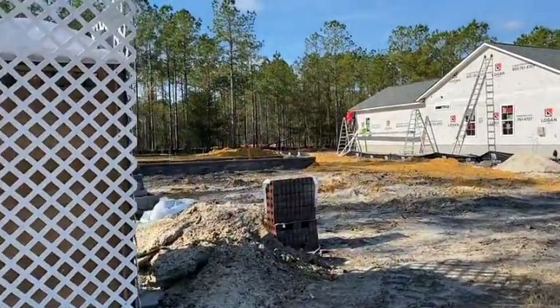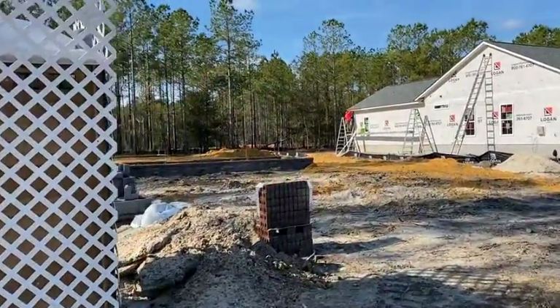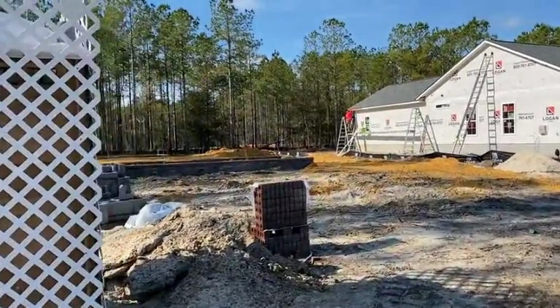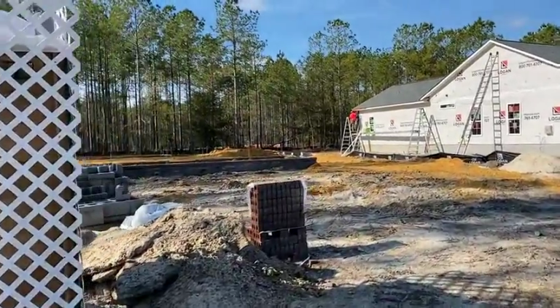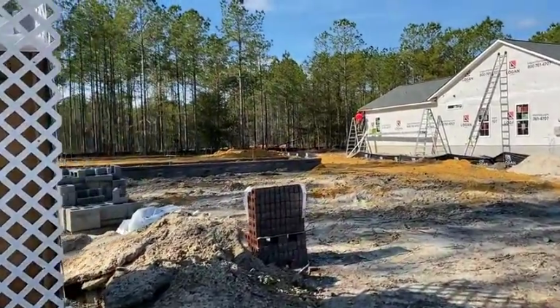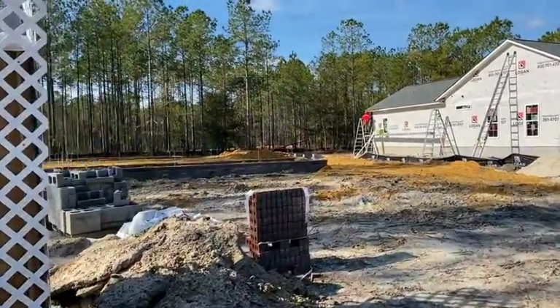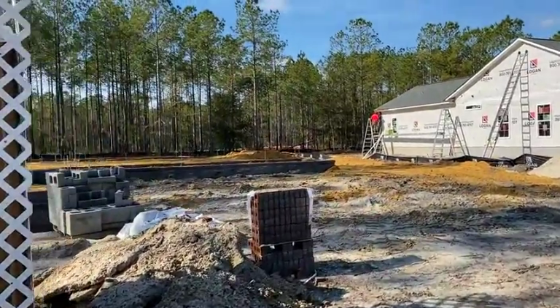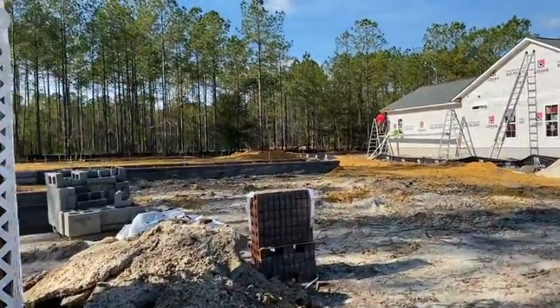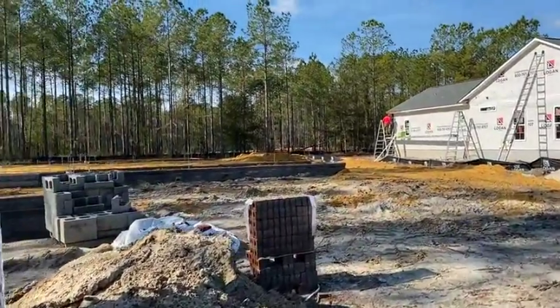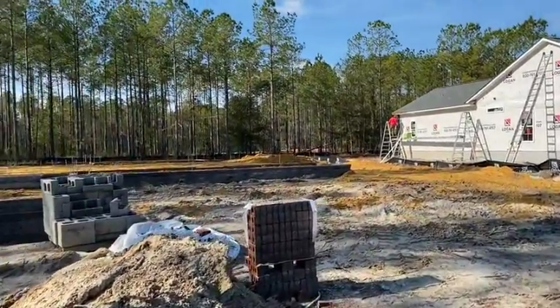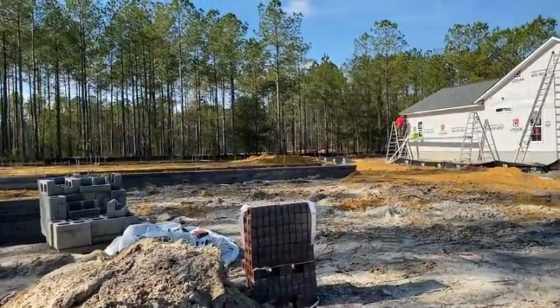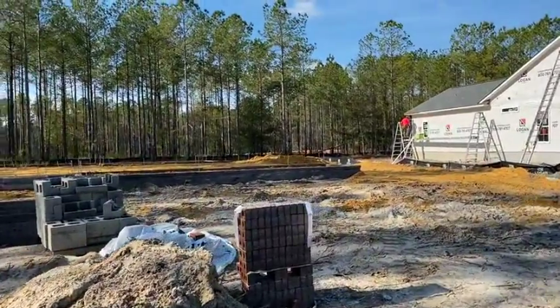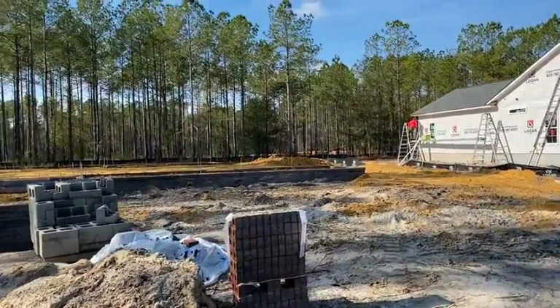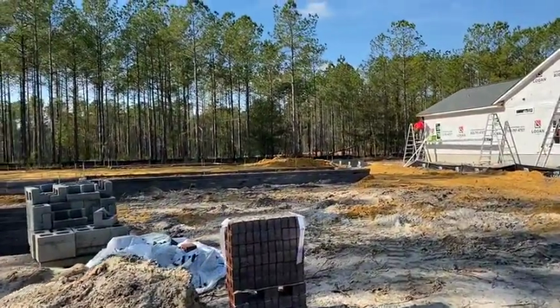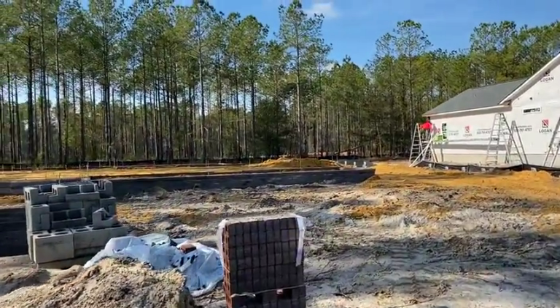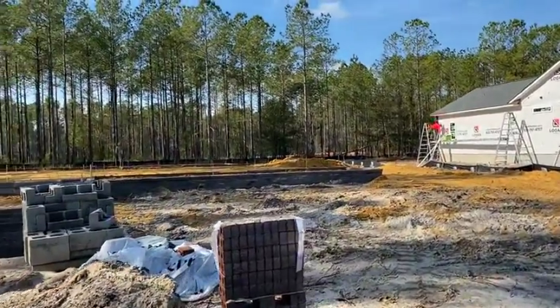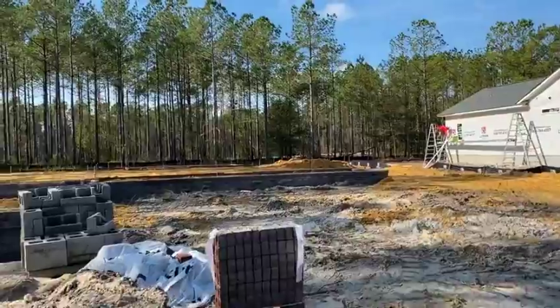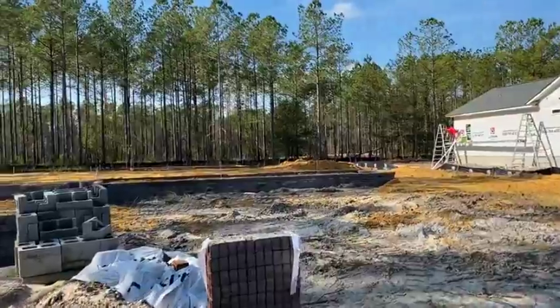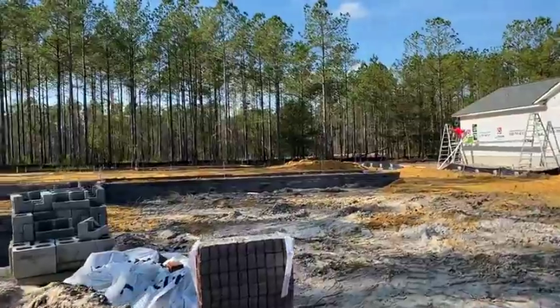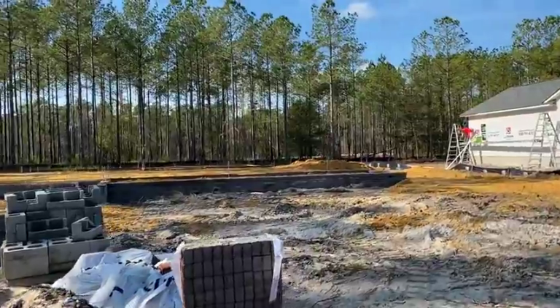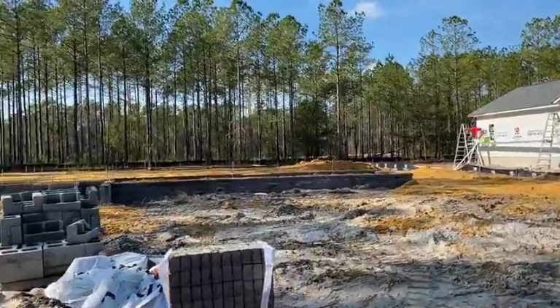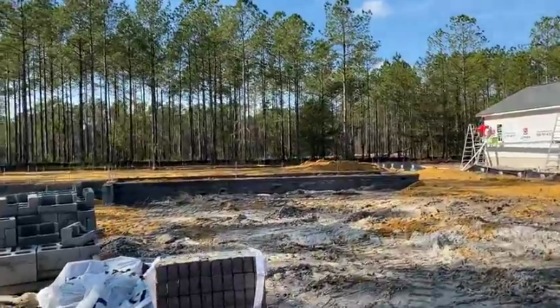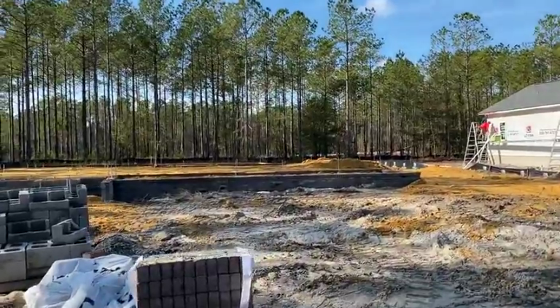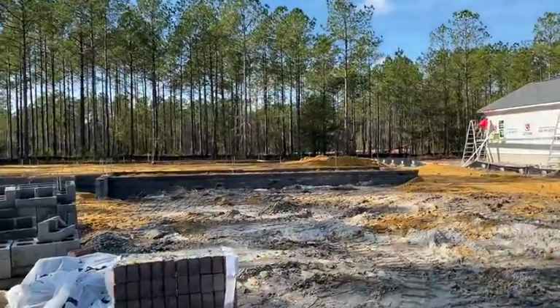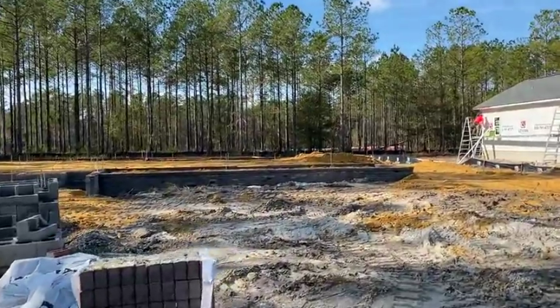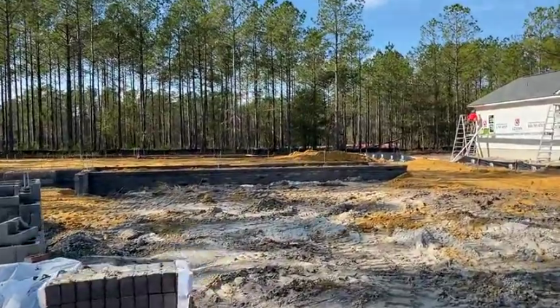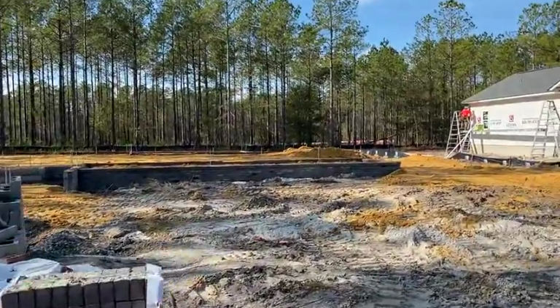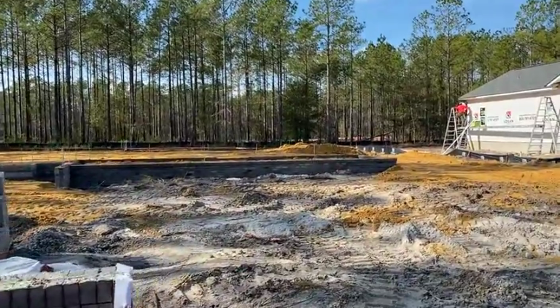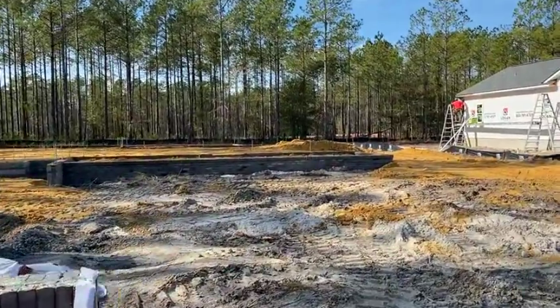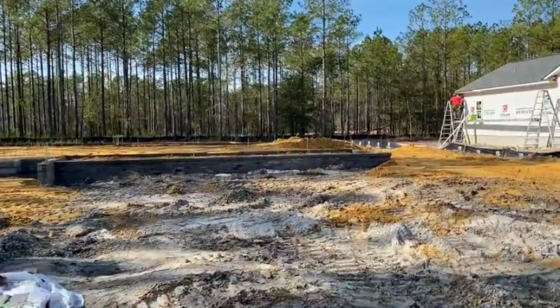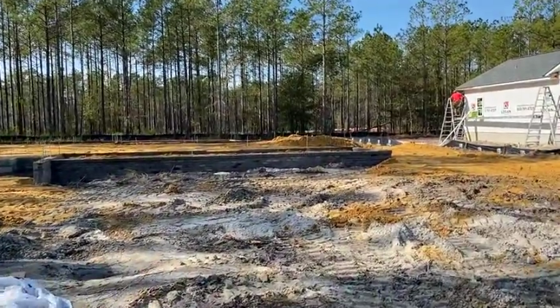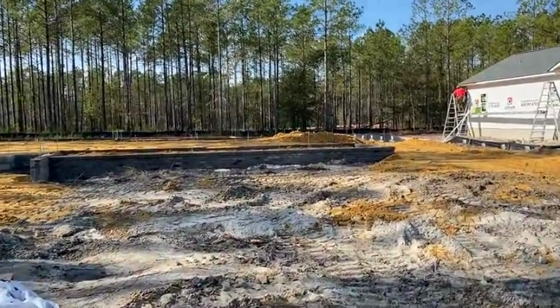We do have this plan available to tour in Timber Ridge. We have a model and we're getting ready to build our second model.